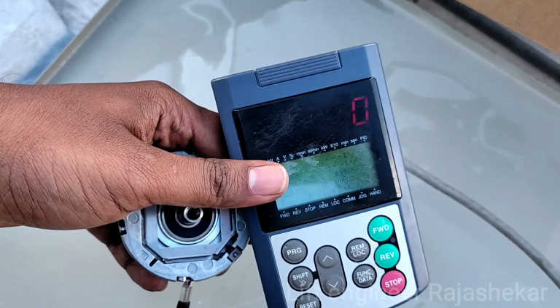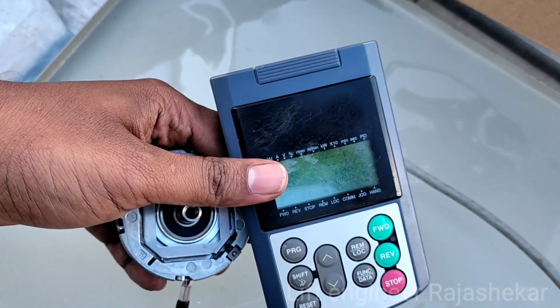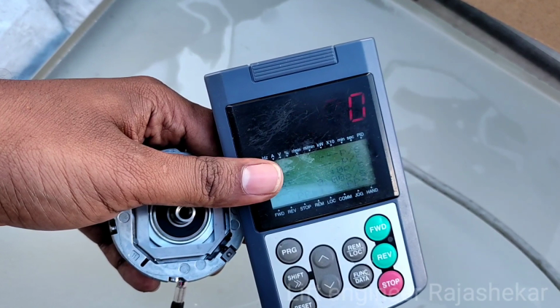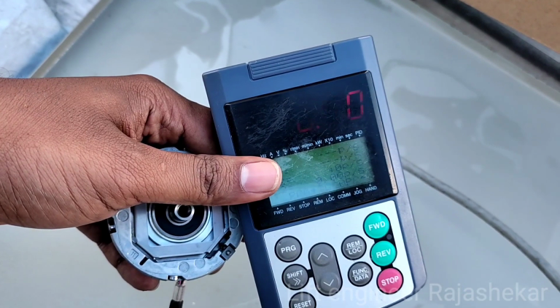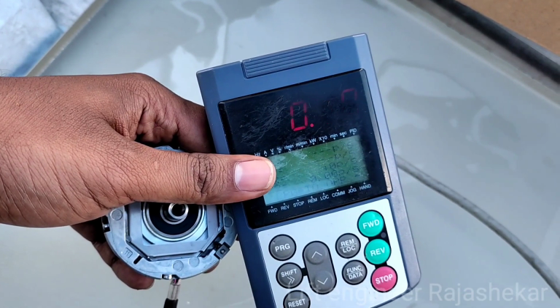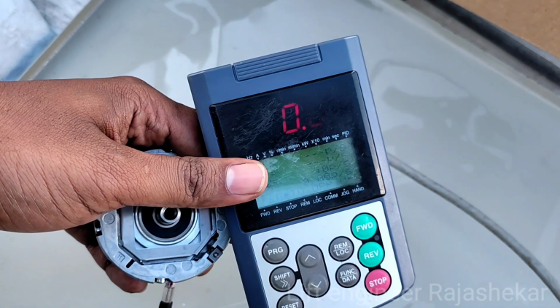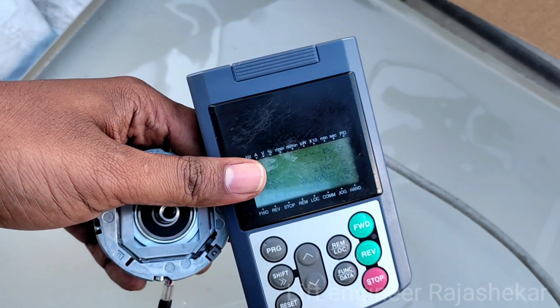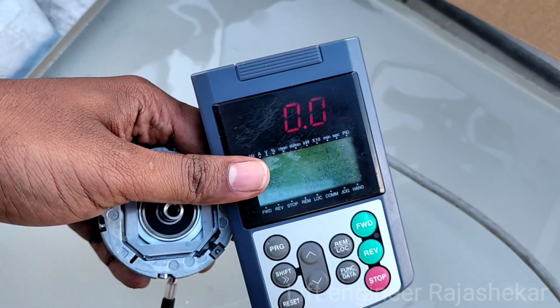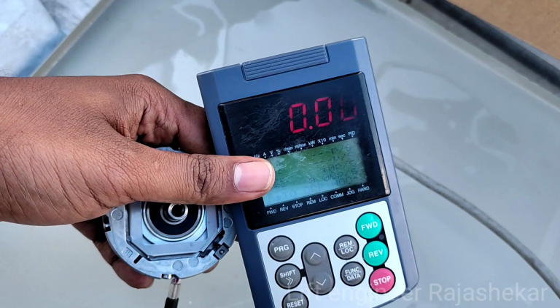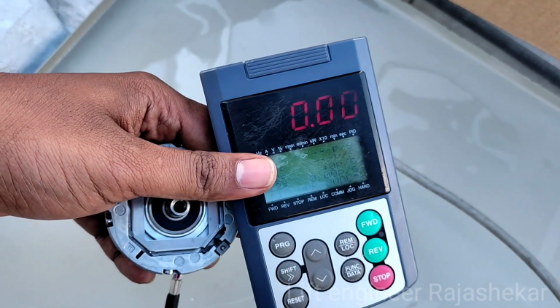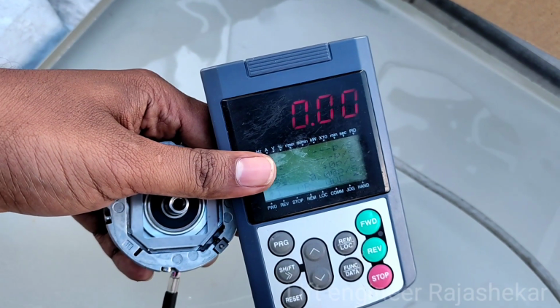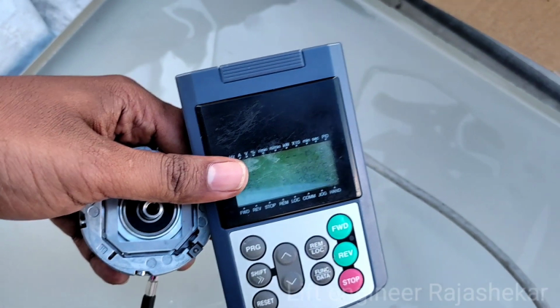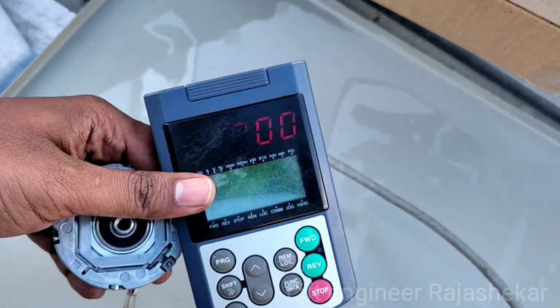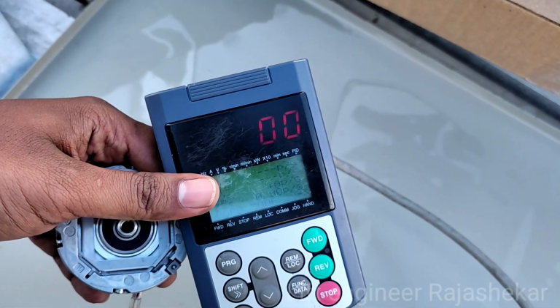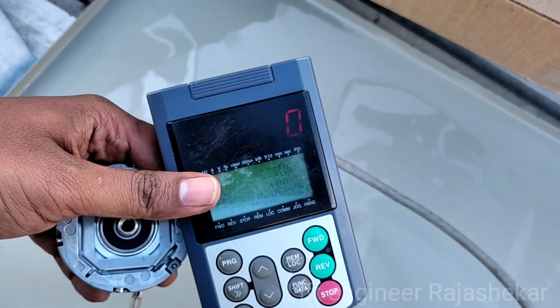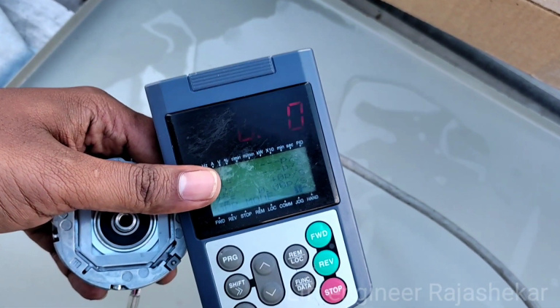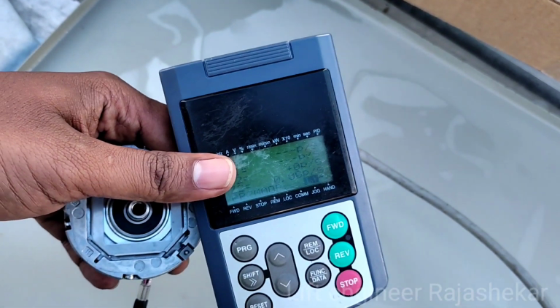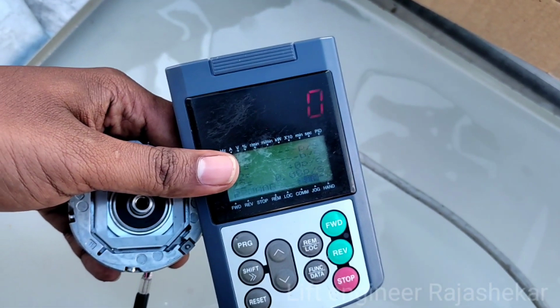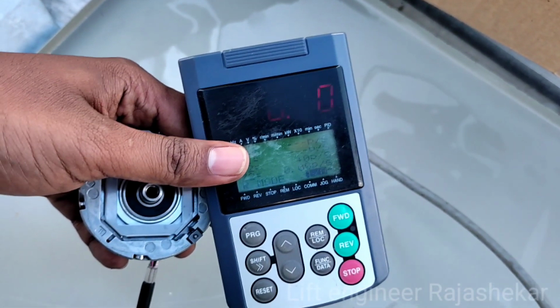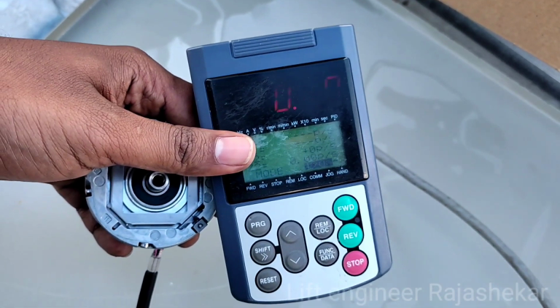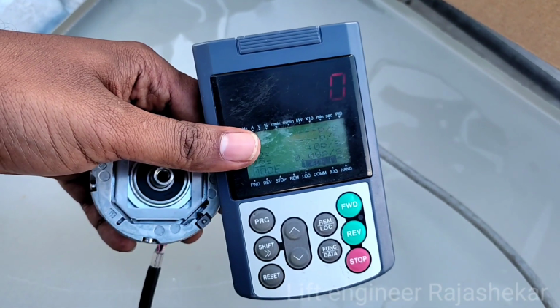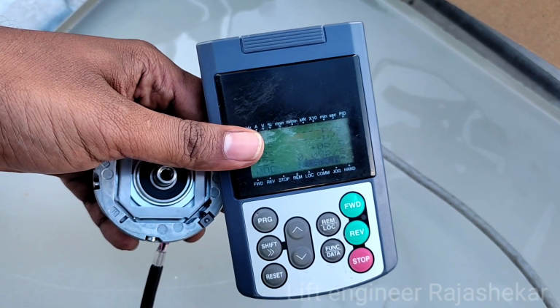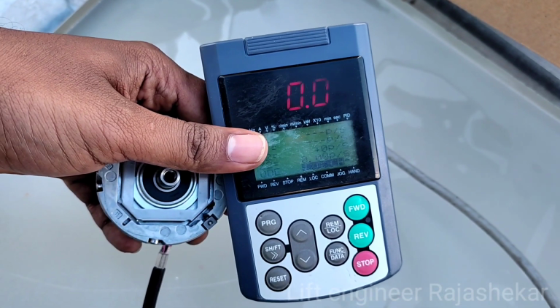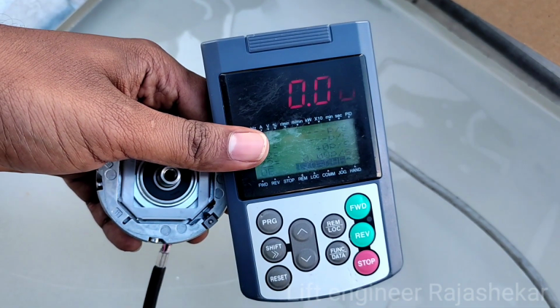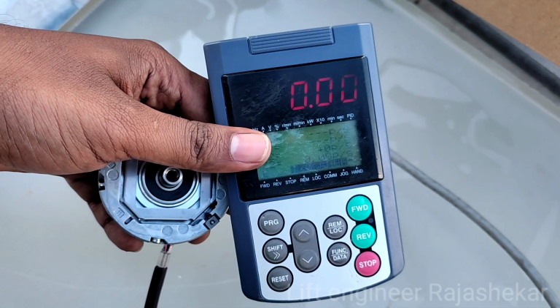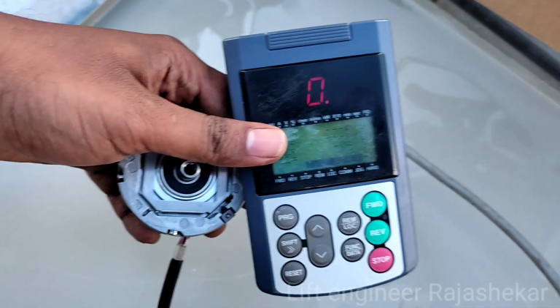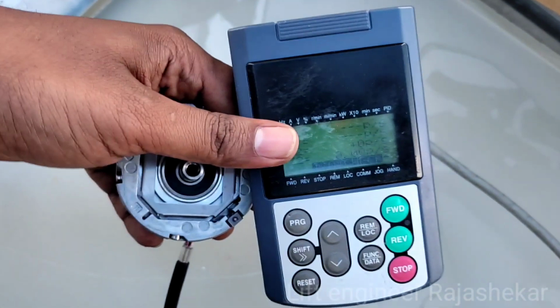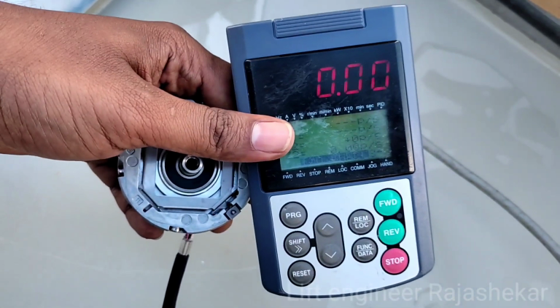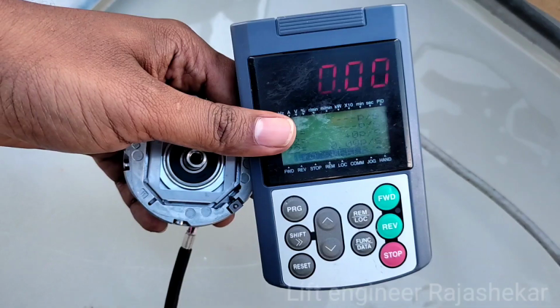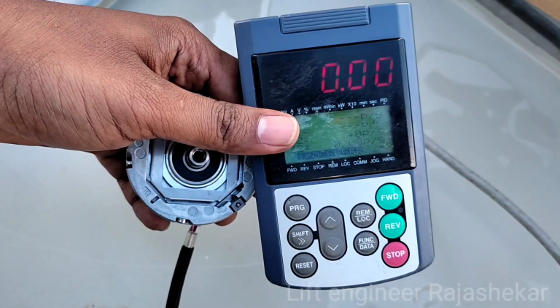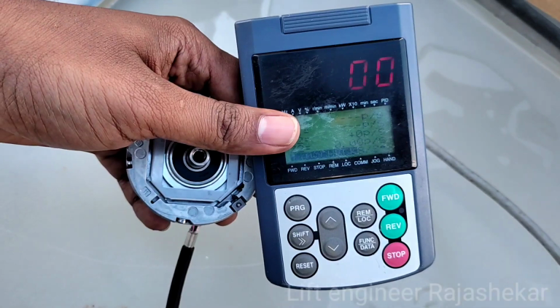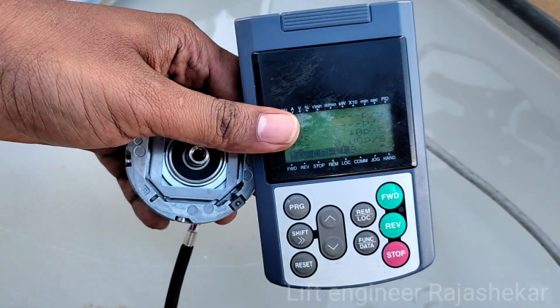This encoder has a working condition. Please like and subscribe to my channel, and thank you for watching.